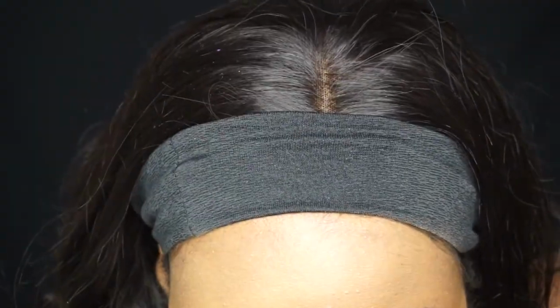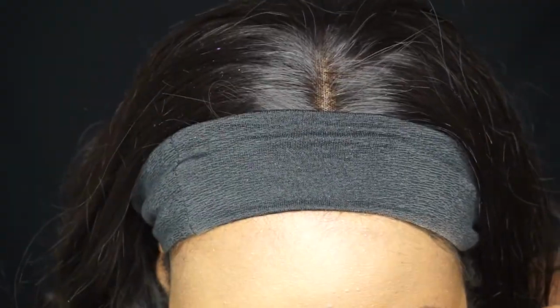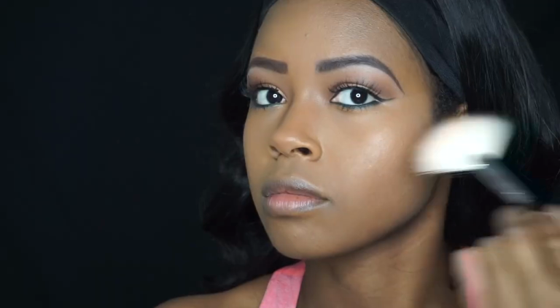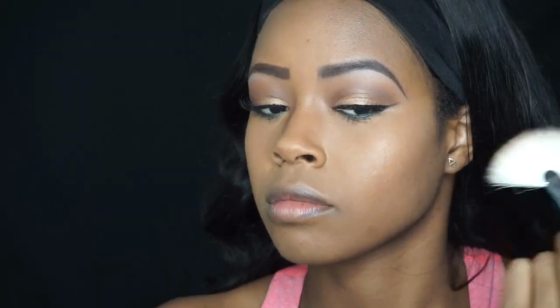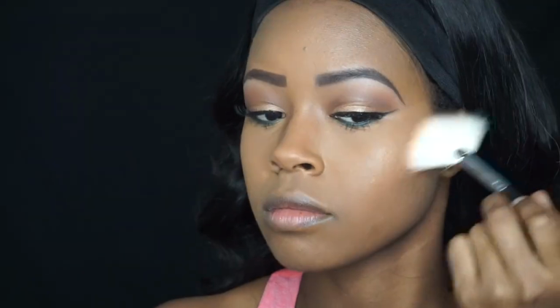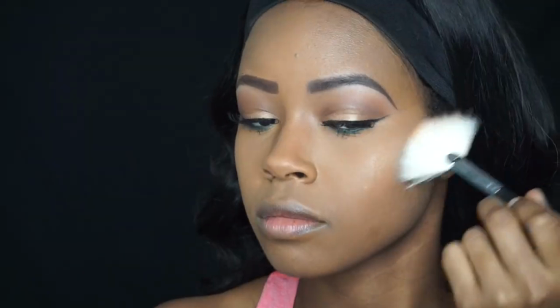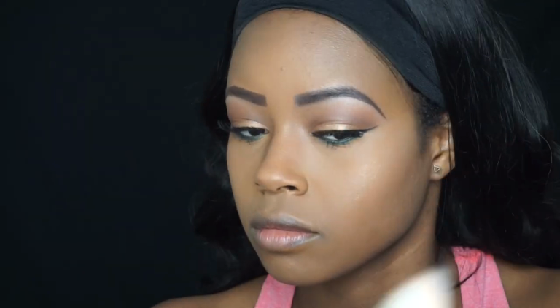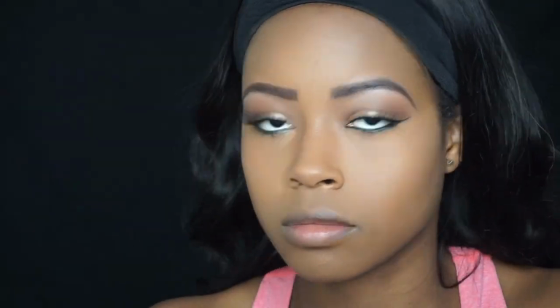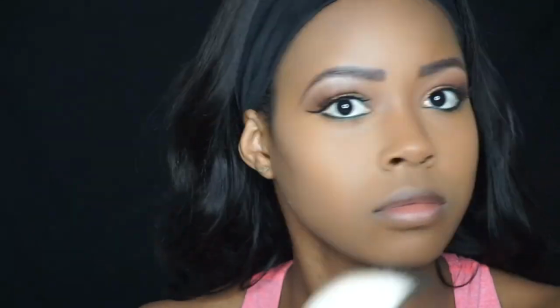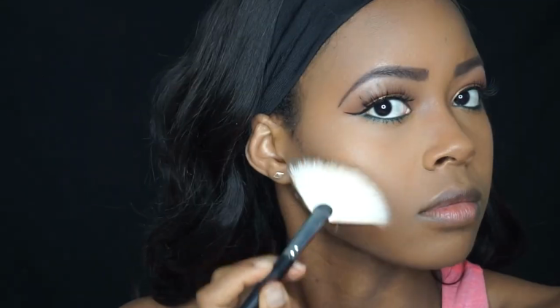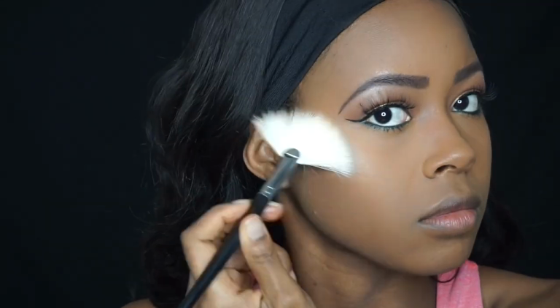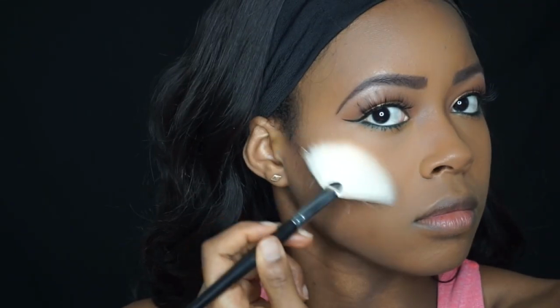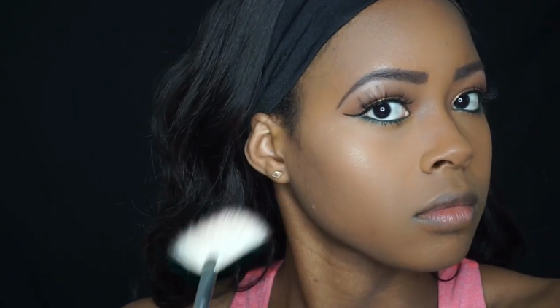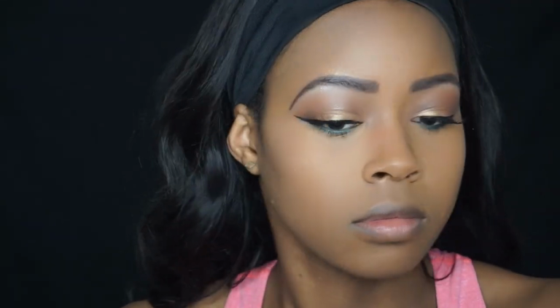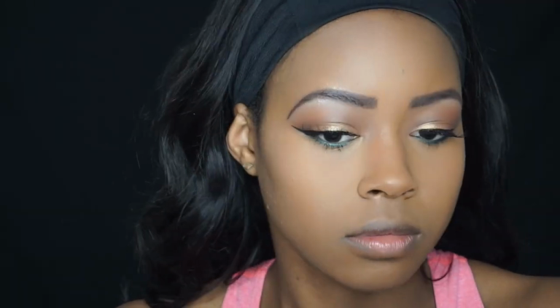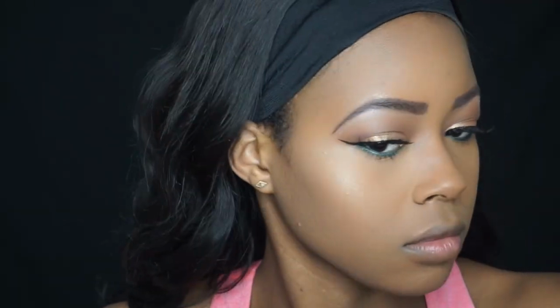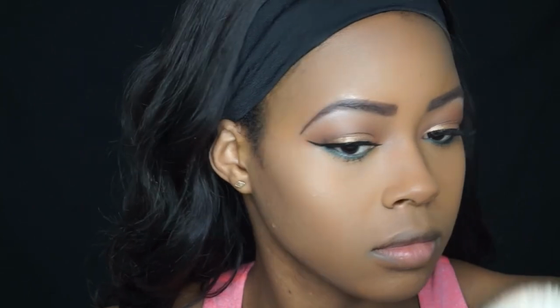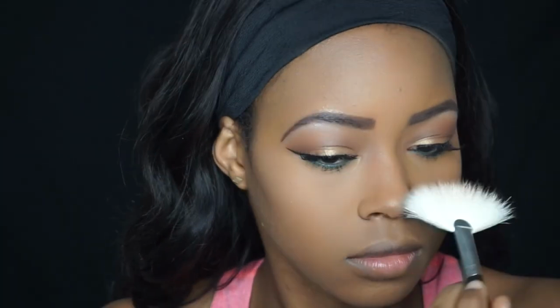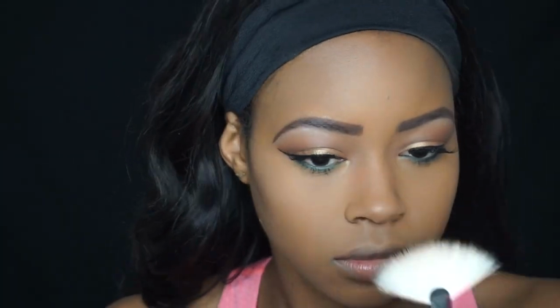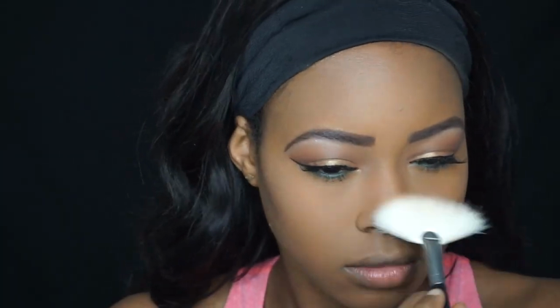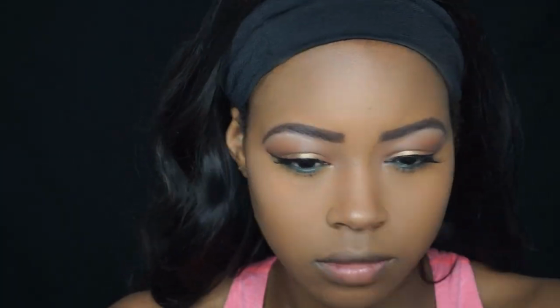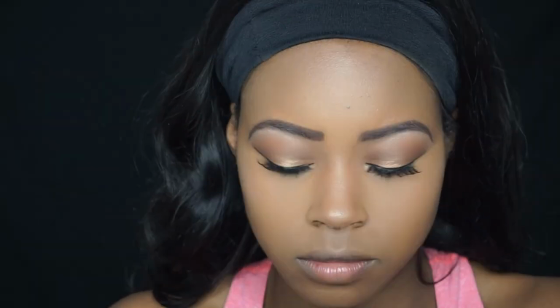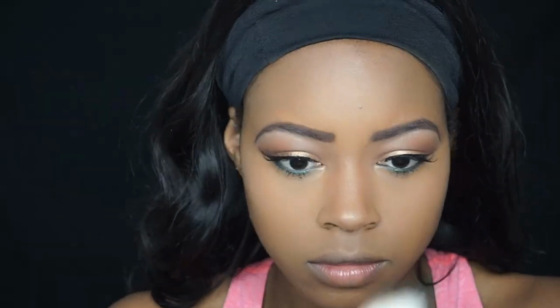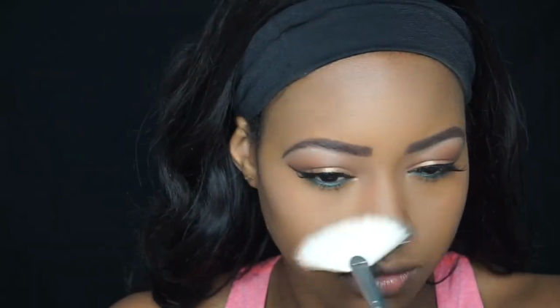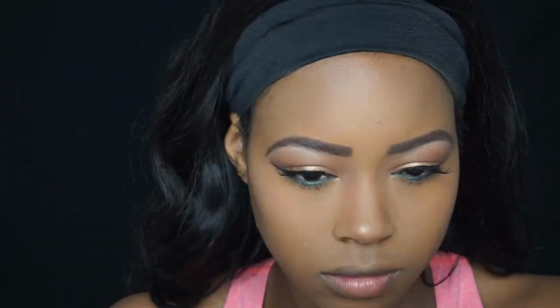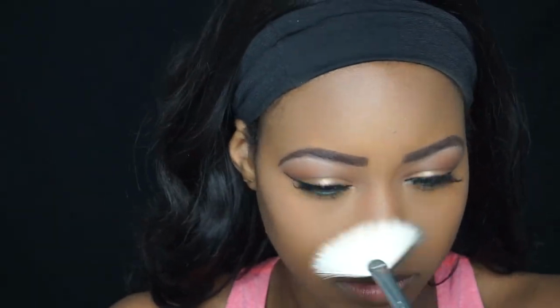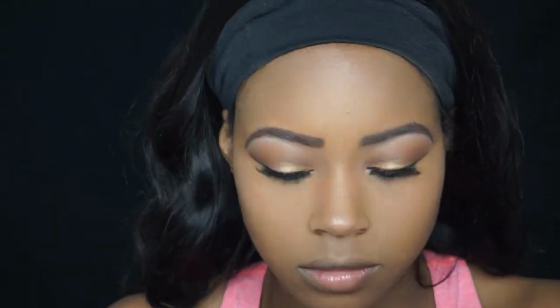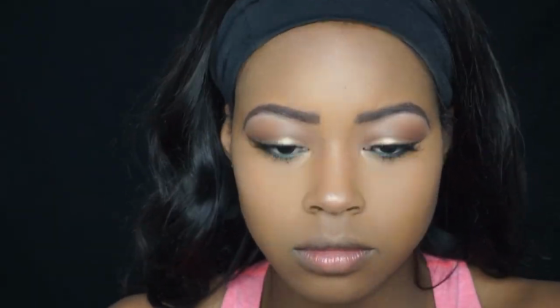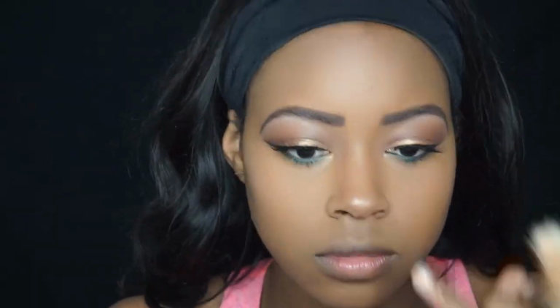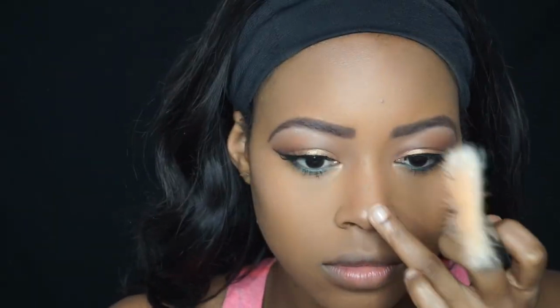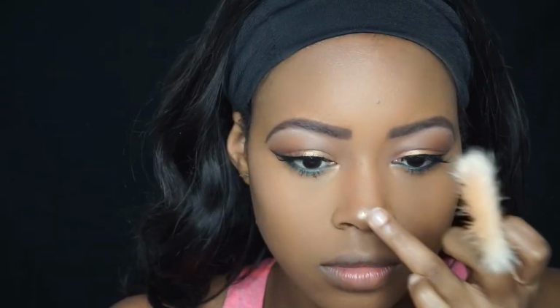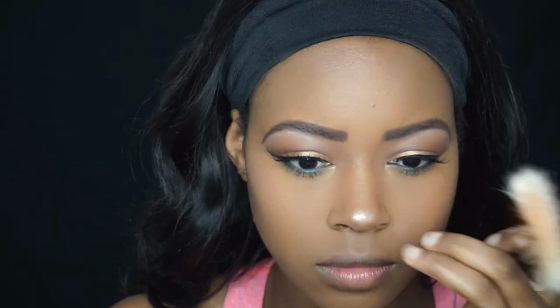For highlighting I'm using the Wet and Wild Highlighting Palette in Precious Petals.